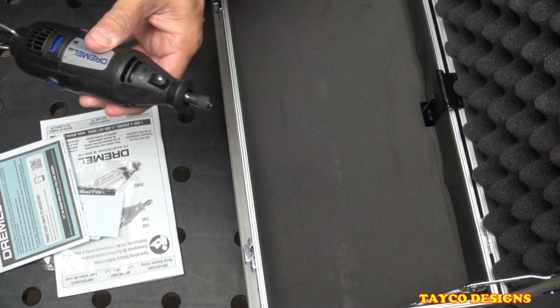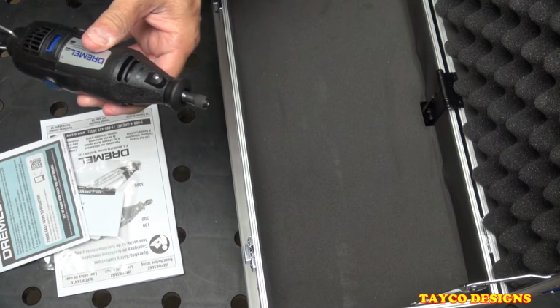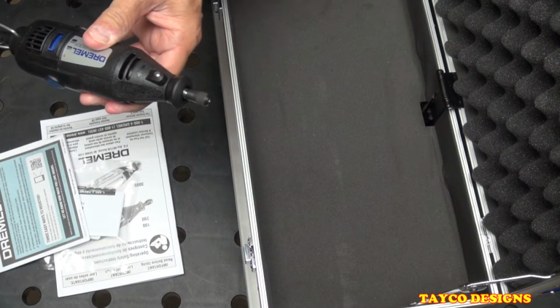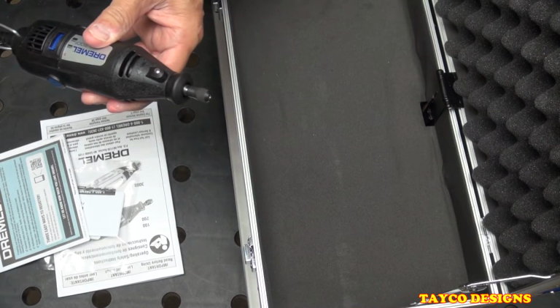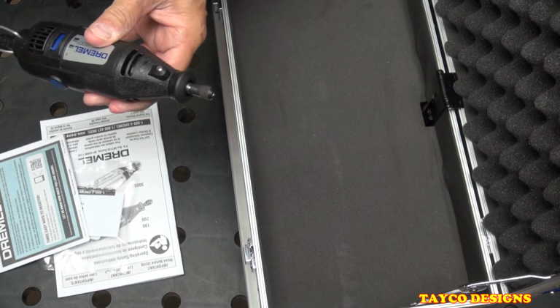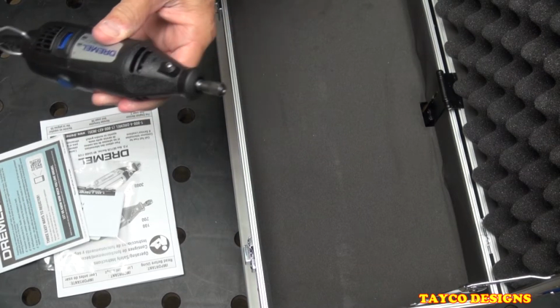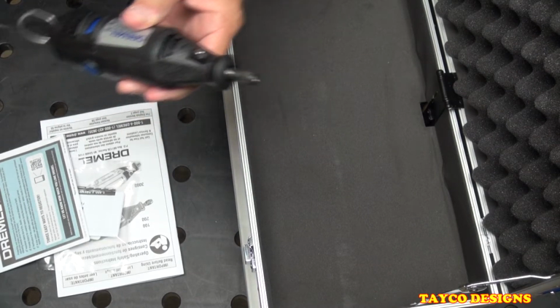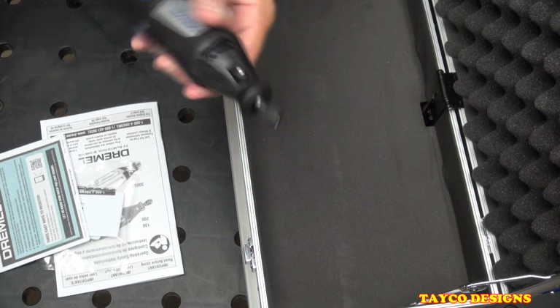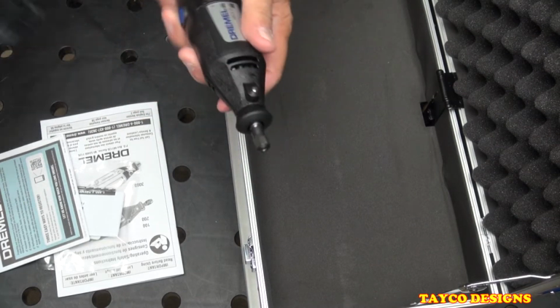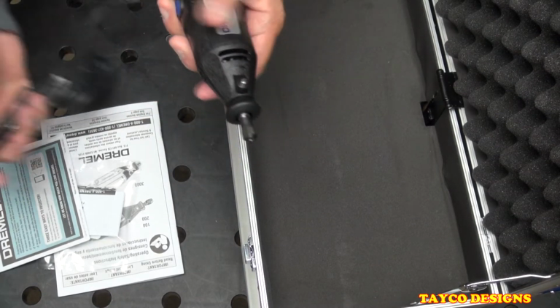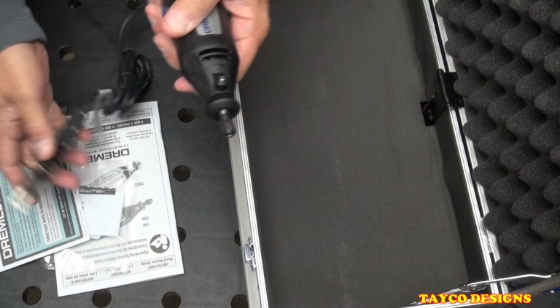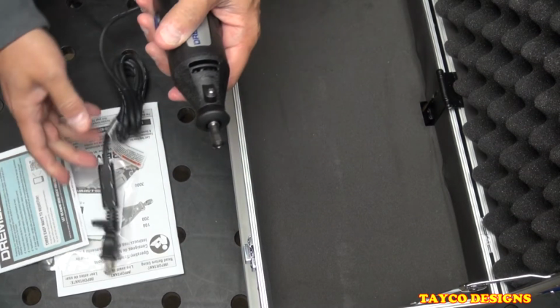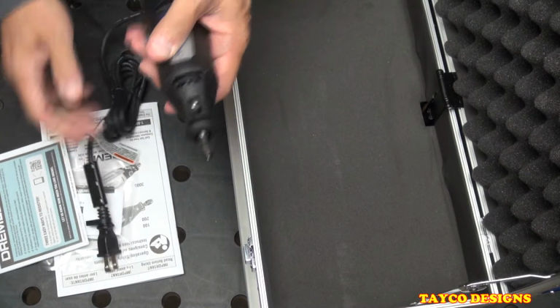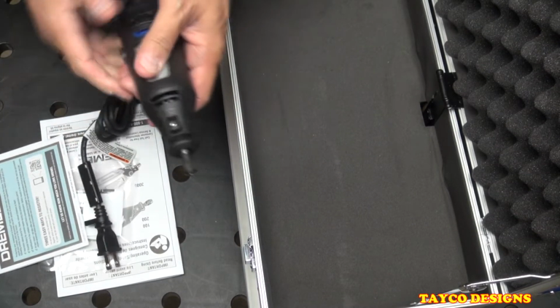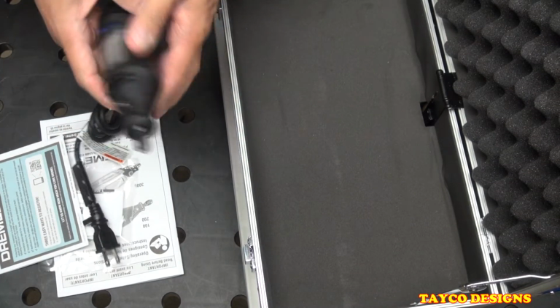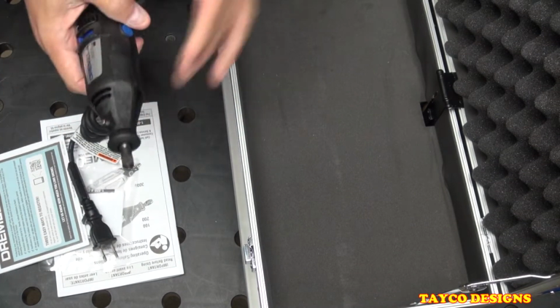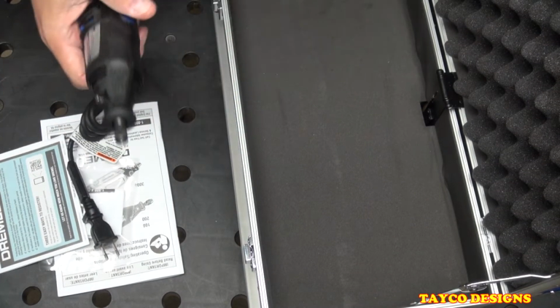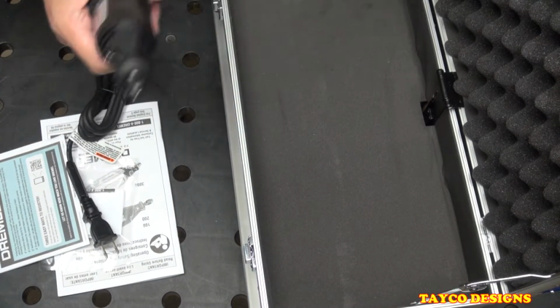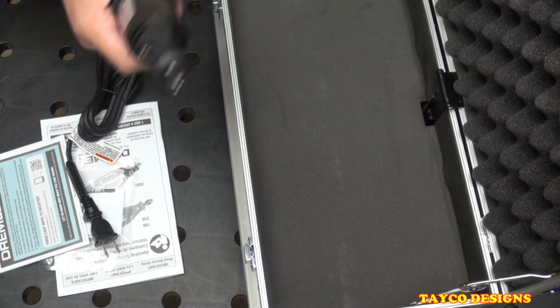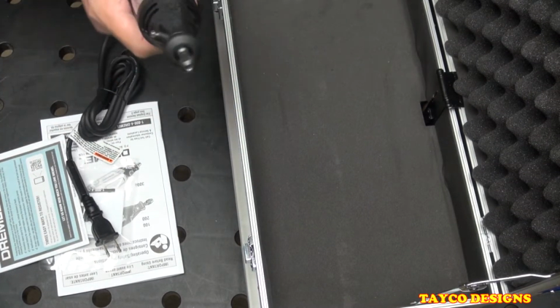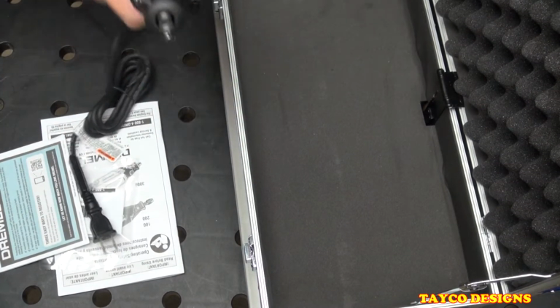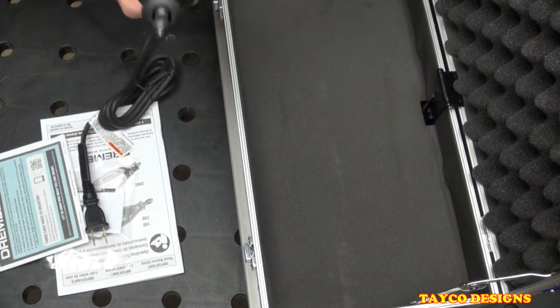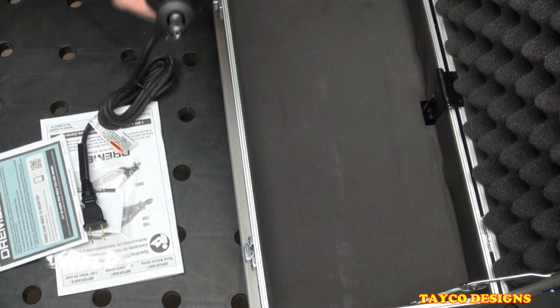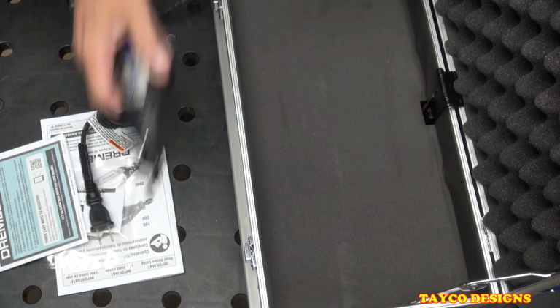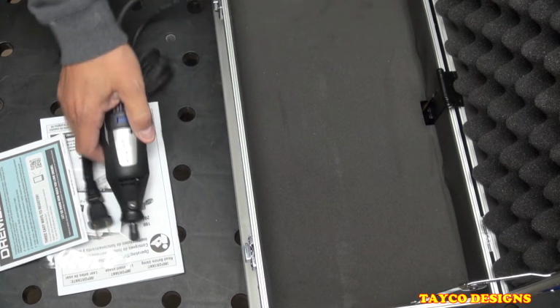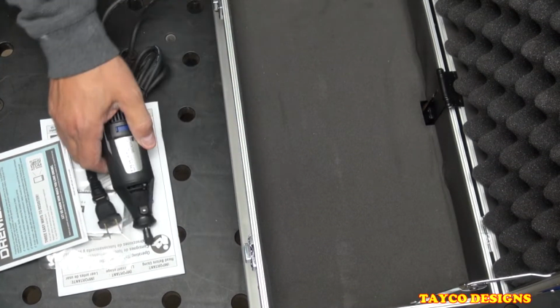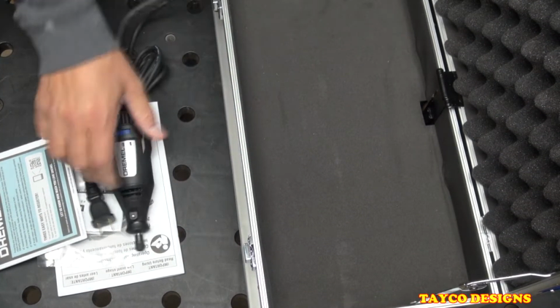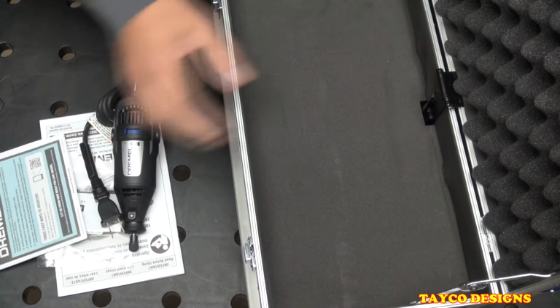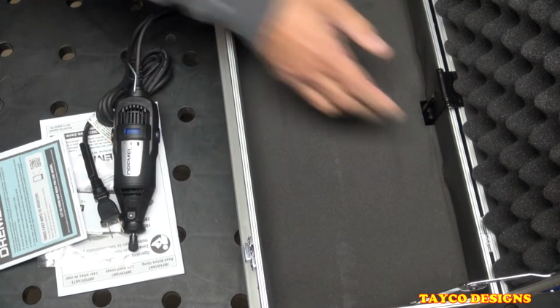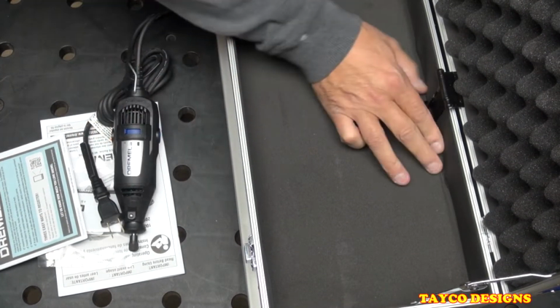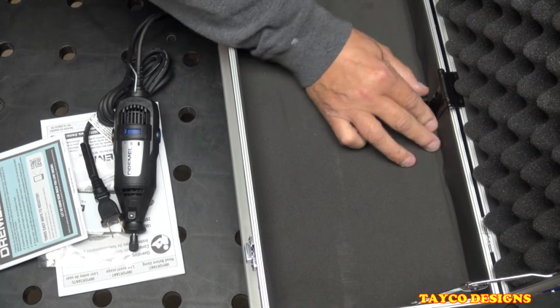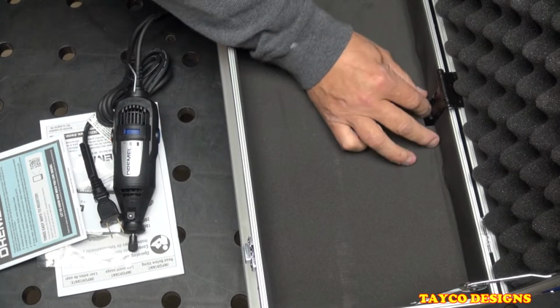Now this is not a how-to video on how to use a Dremel — just an introduction to this kit here.